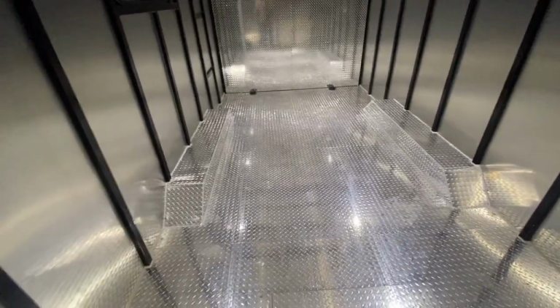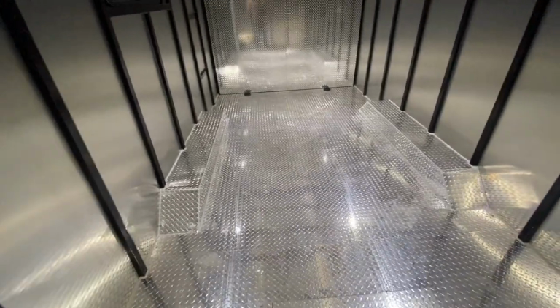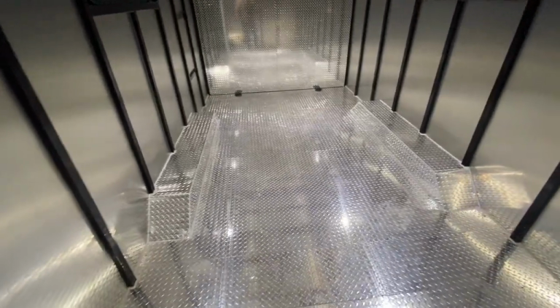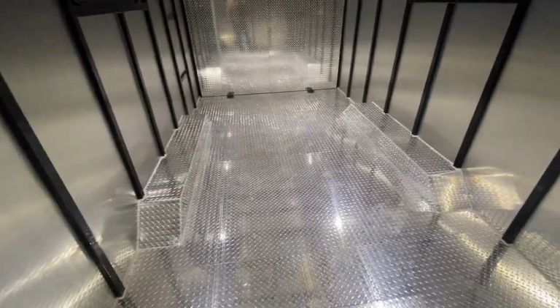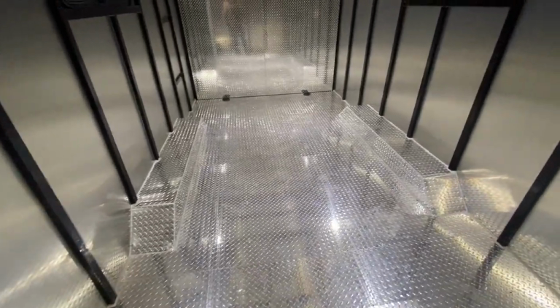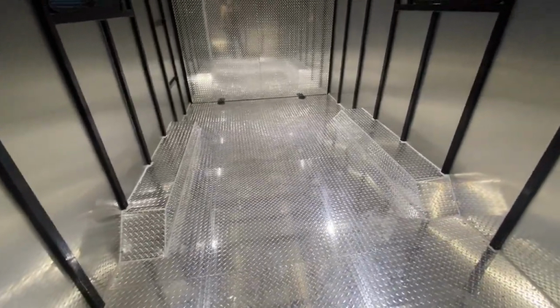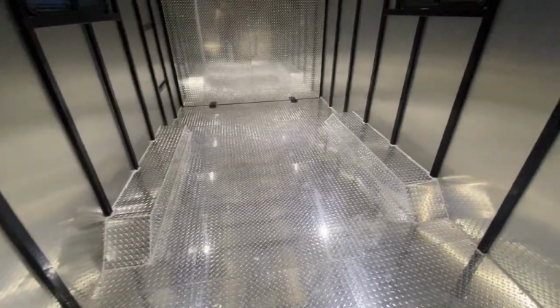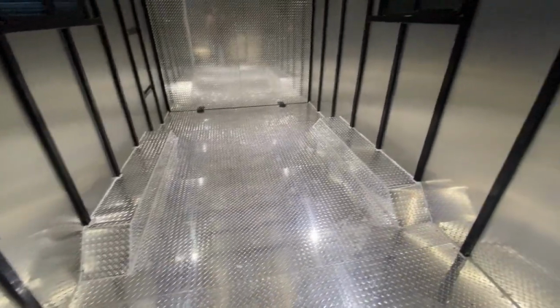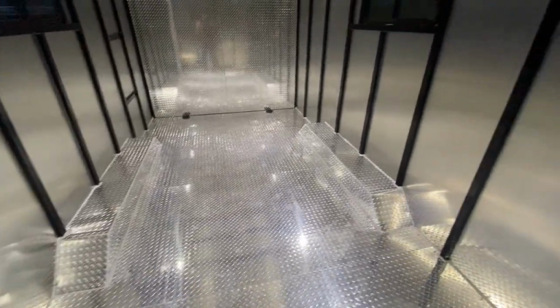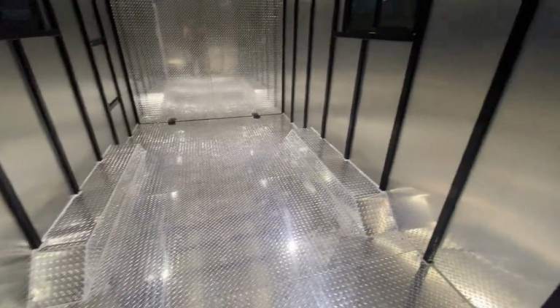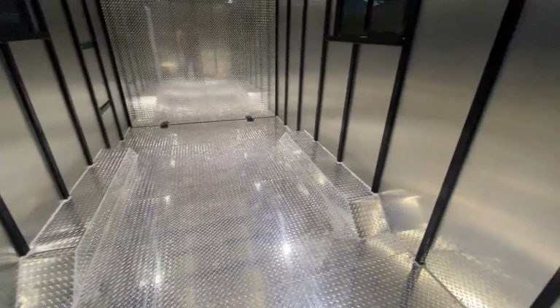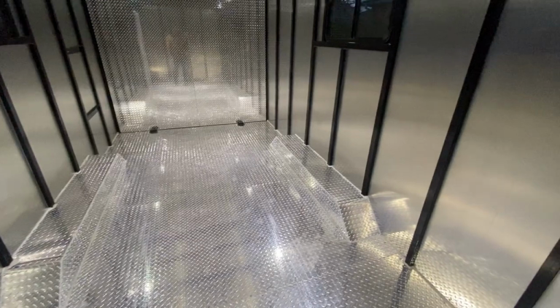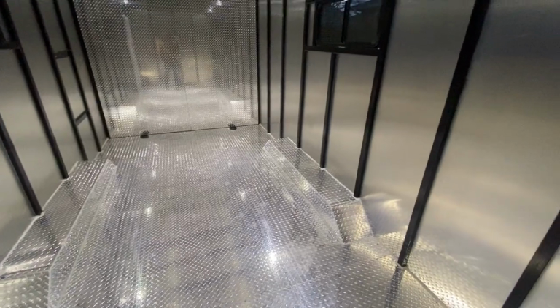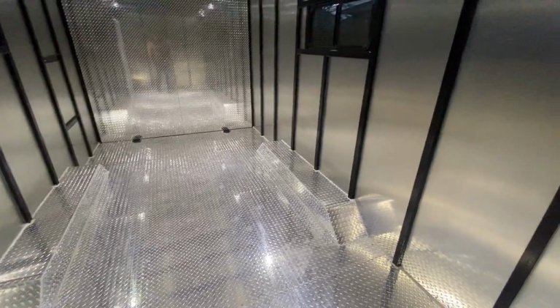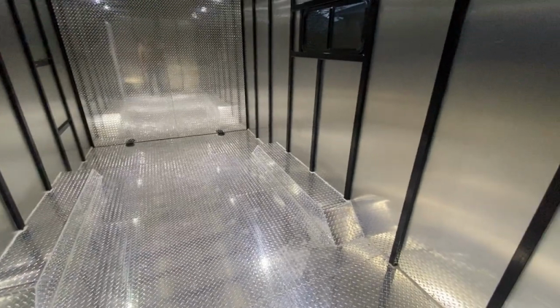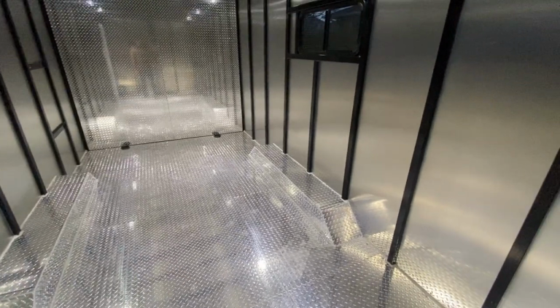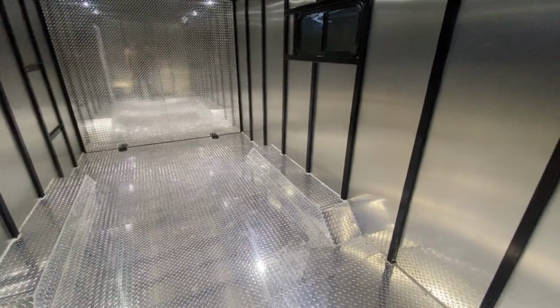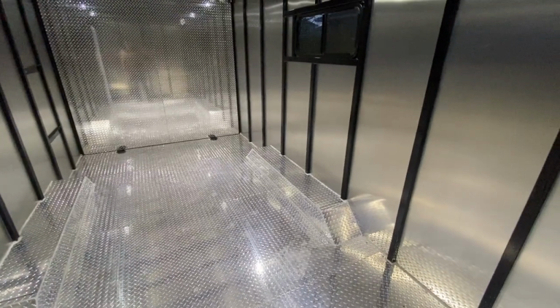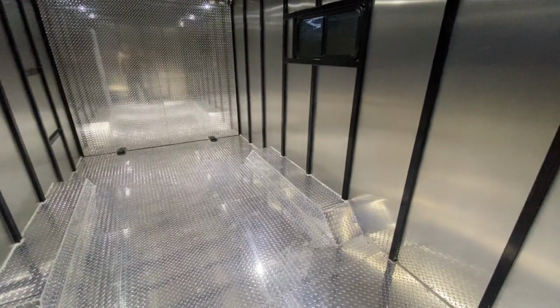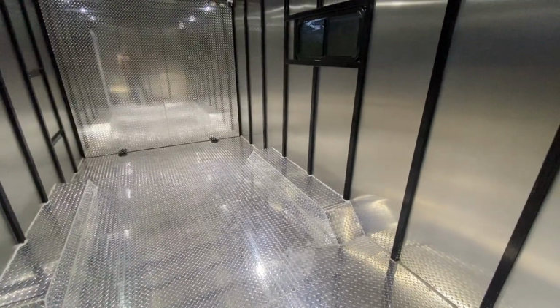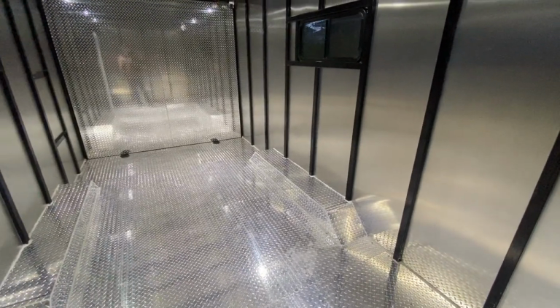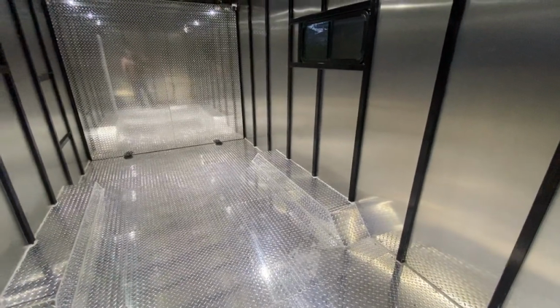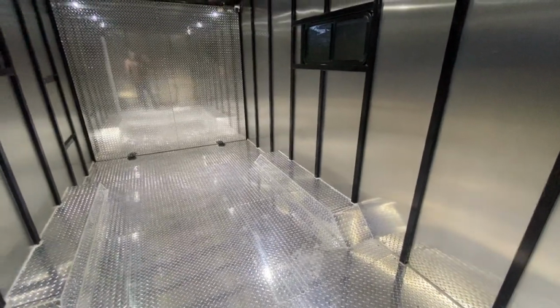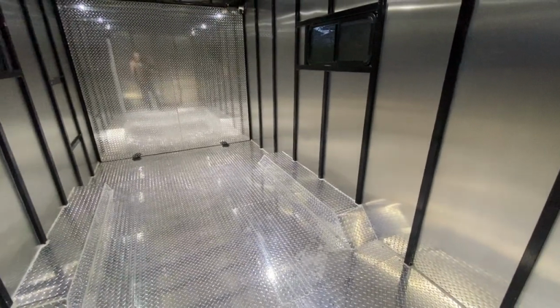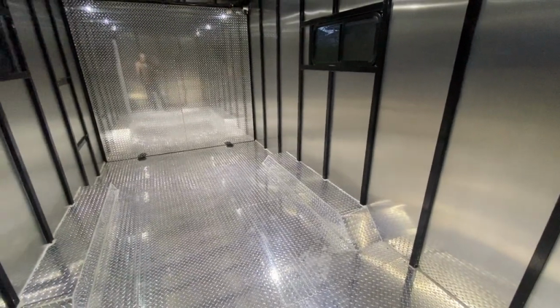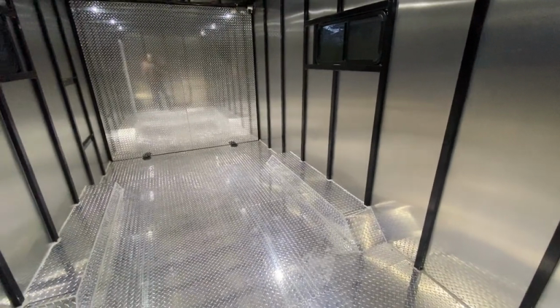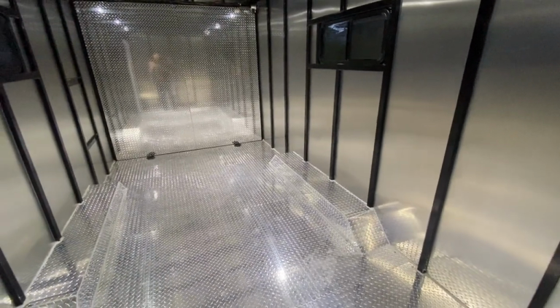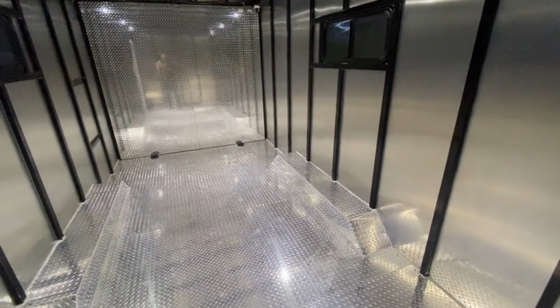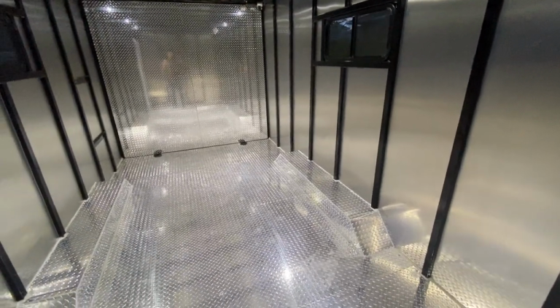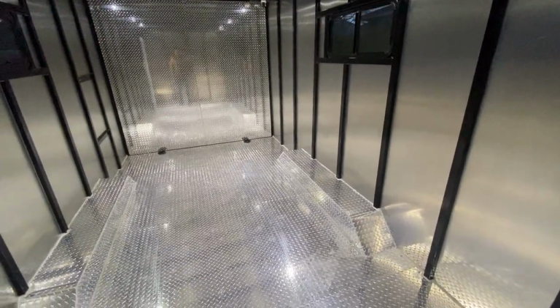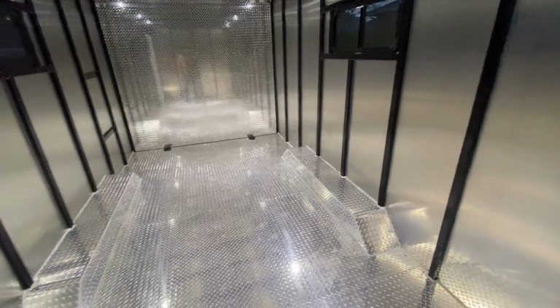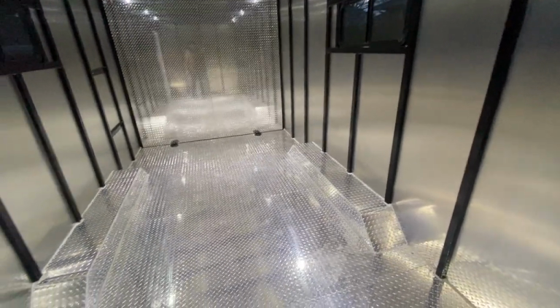I'm pretty happy with these lights — they were on sale and they turned out really good.